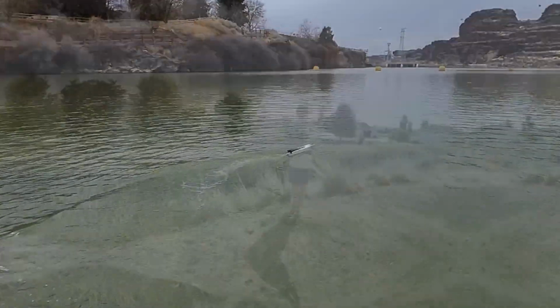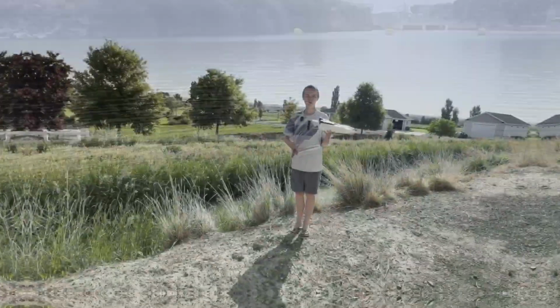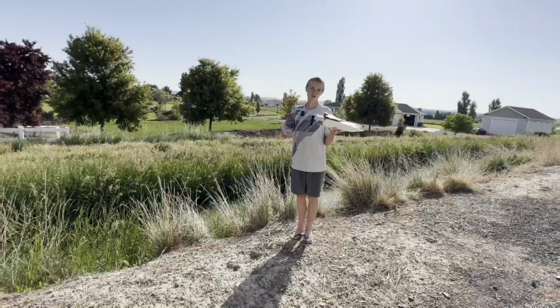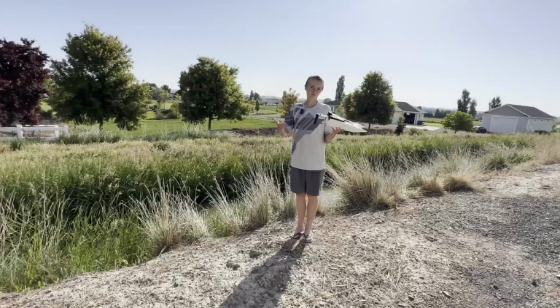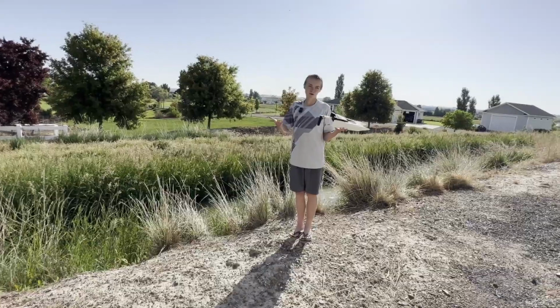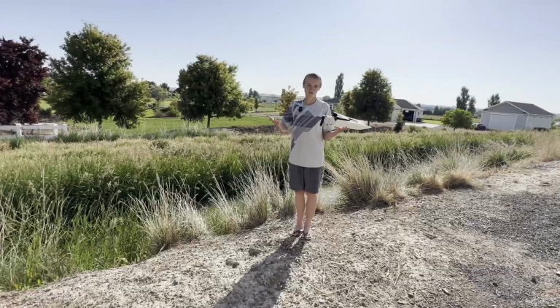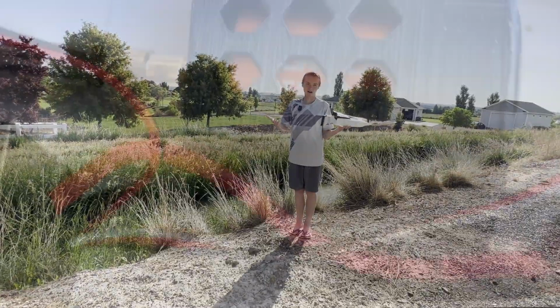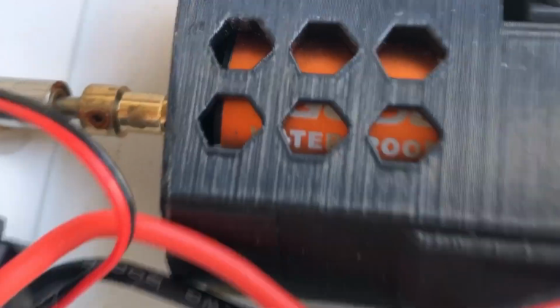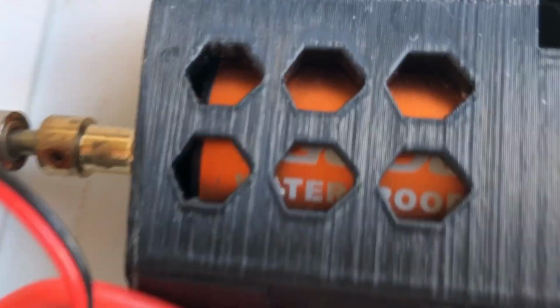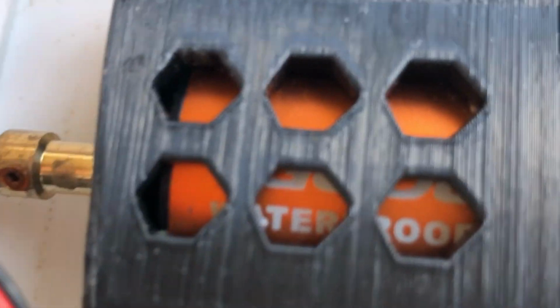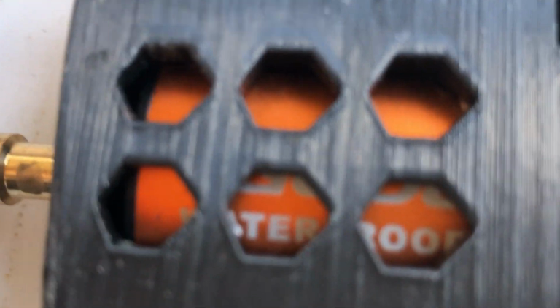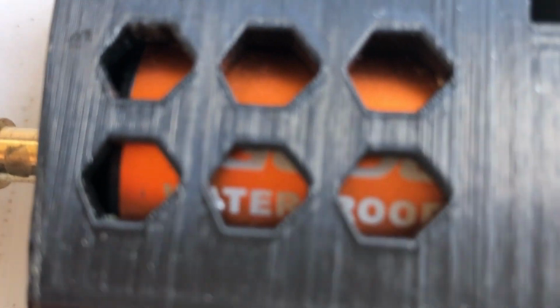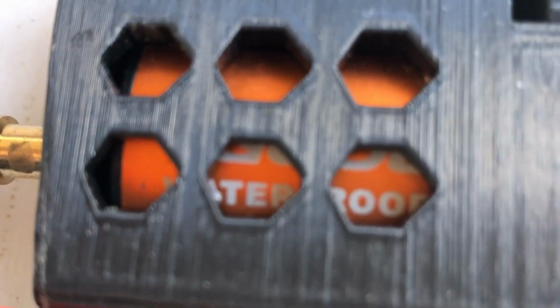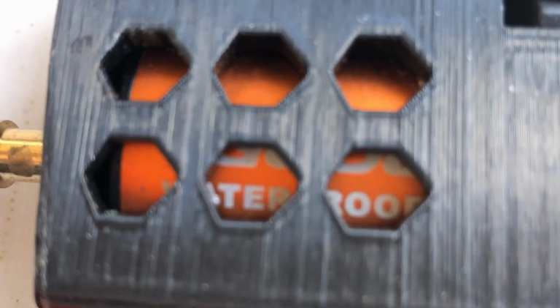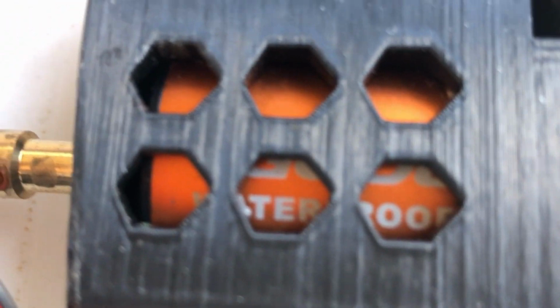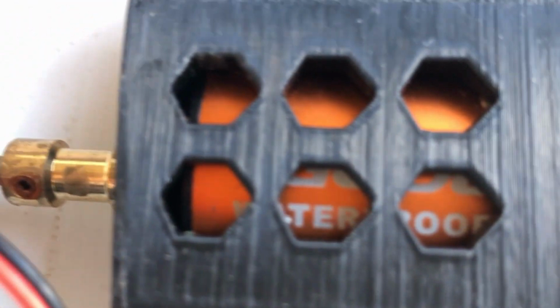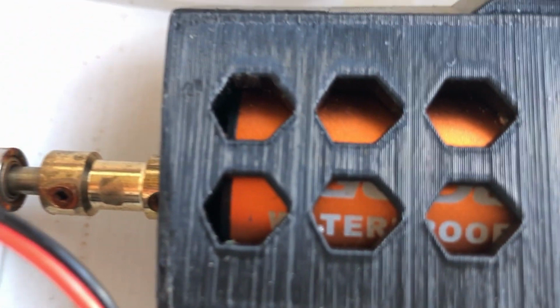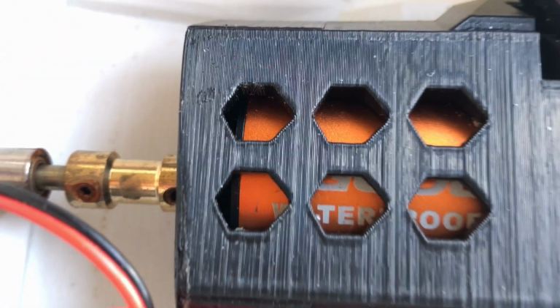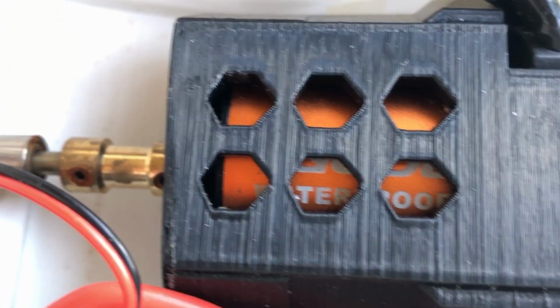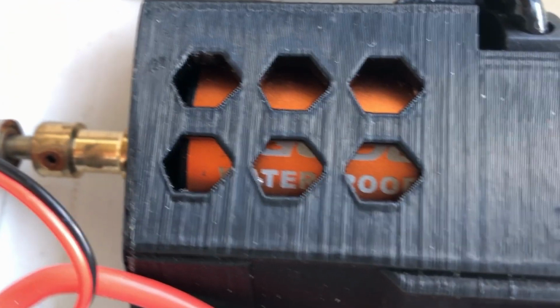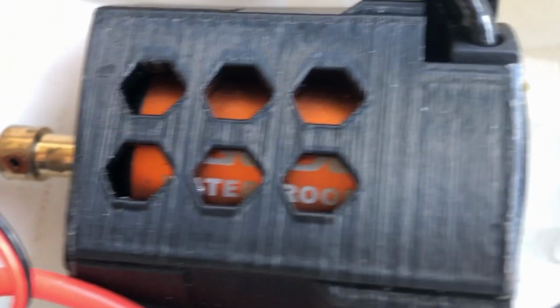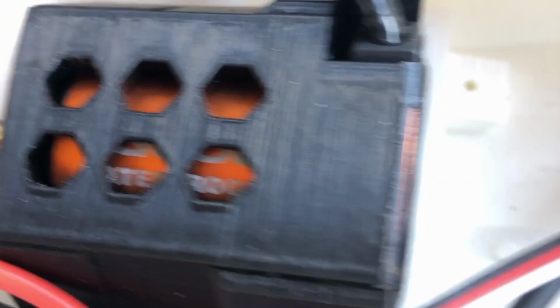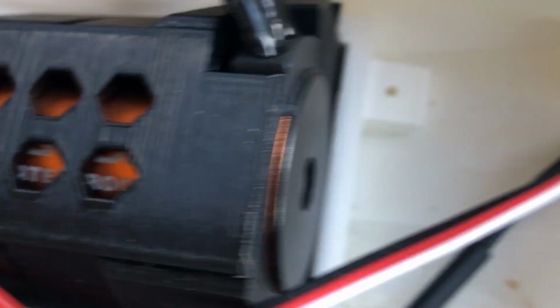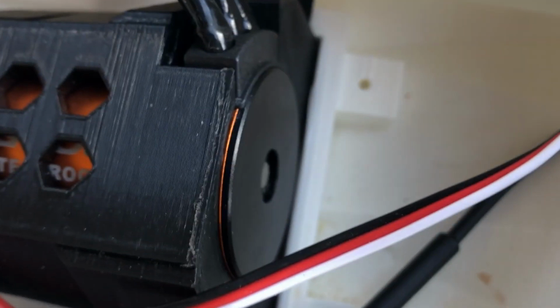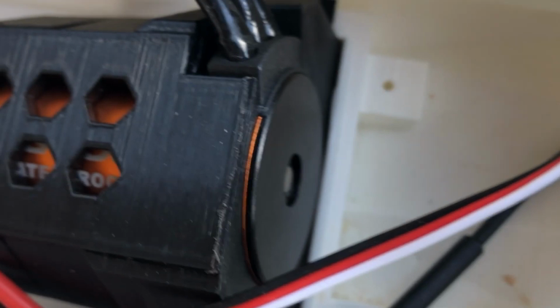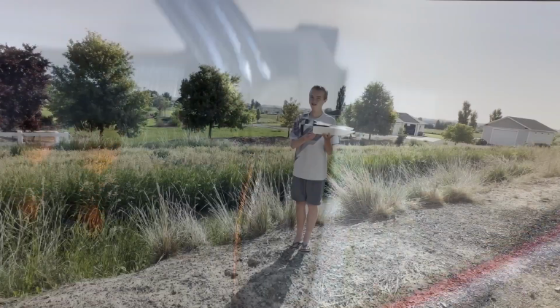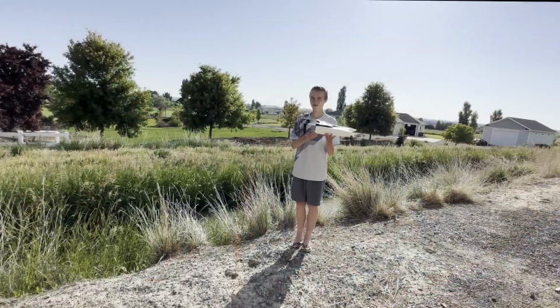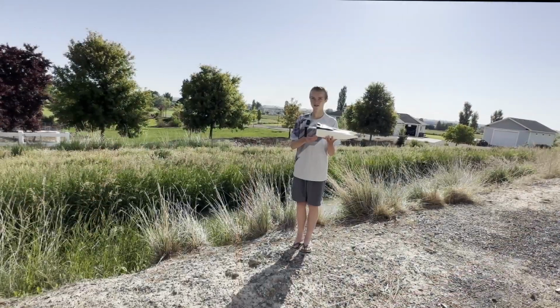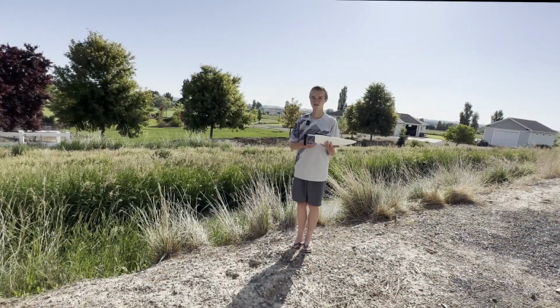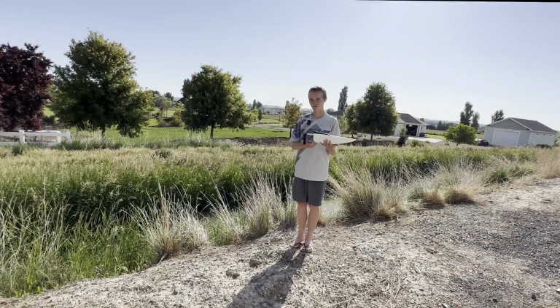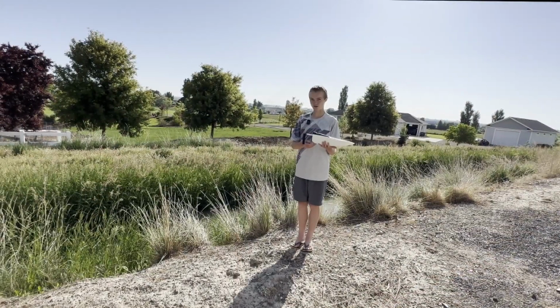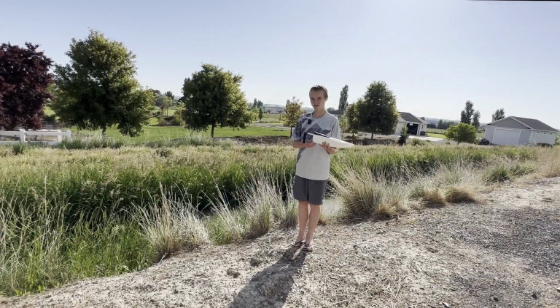Or maybe it was the motor — I'm not ruling out that possibility. But either way, it was at least good enough to get some cool shots.